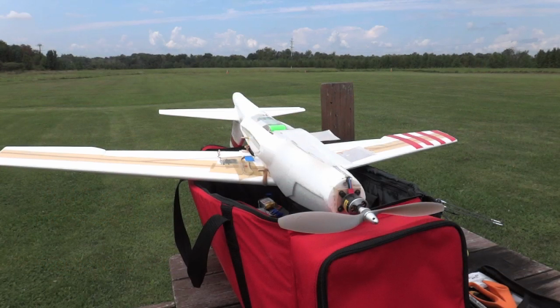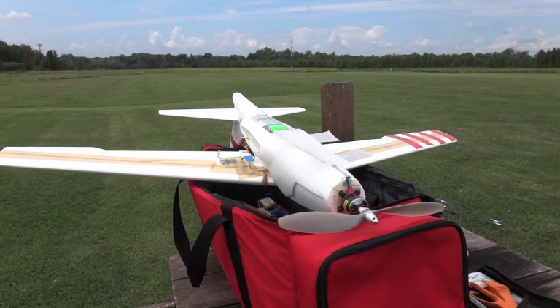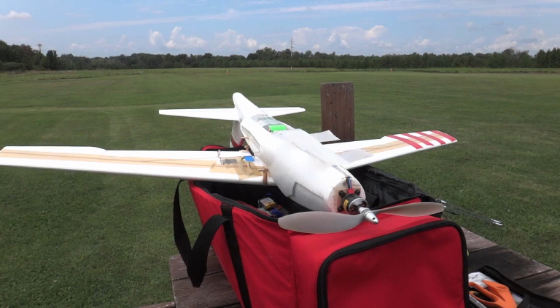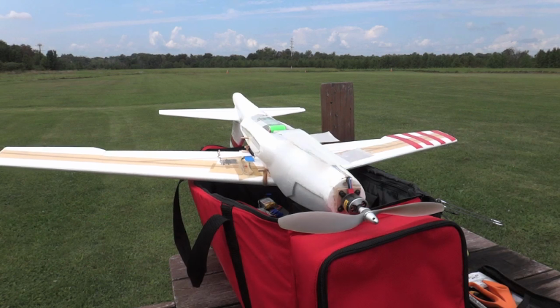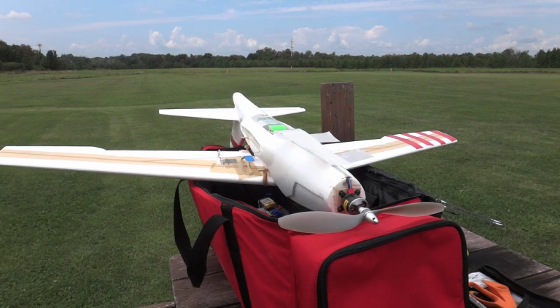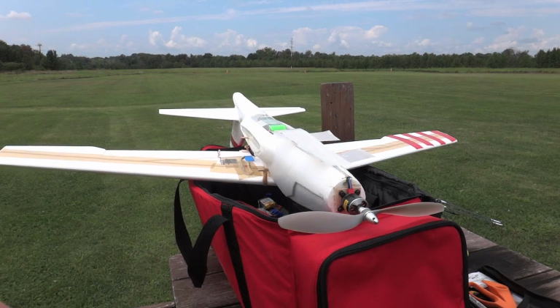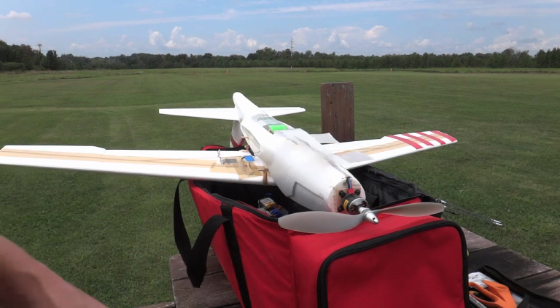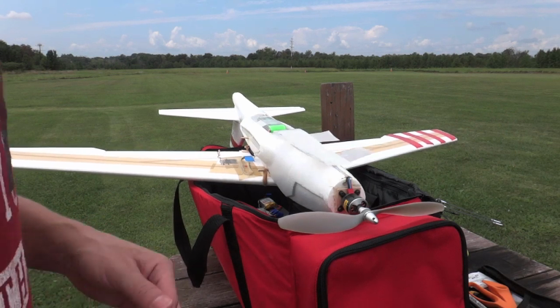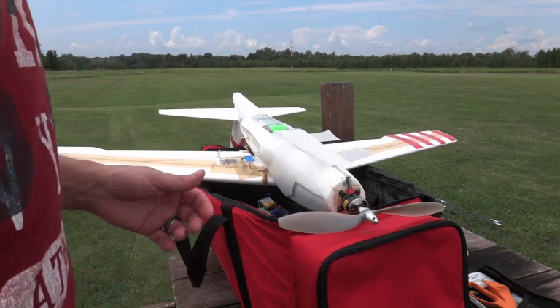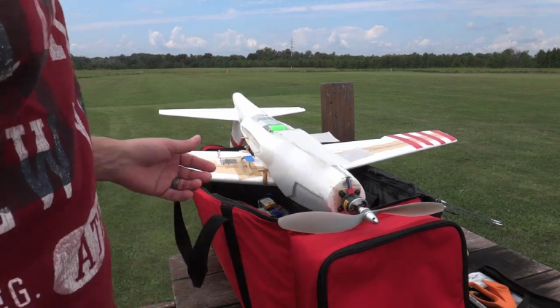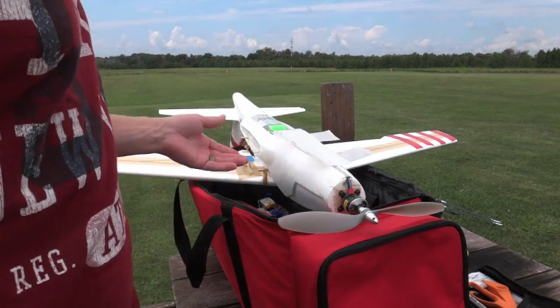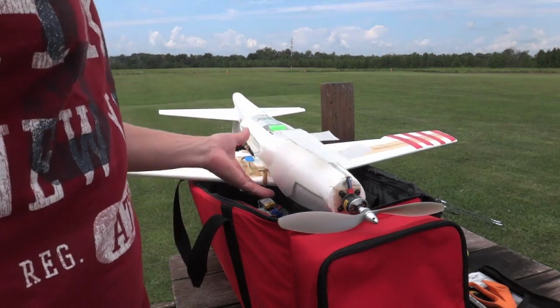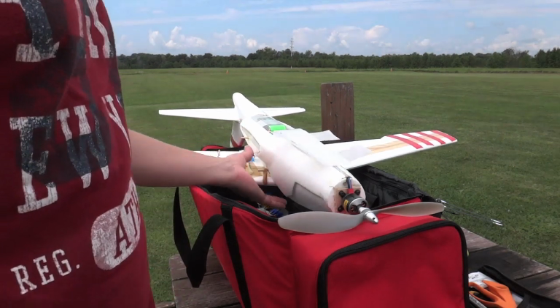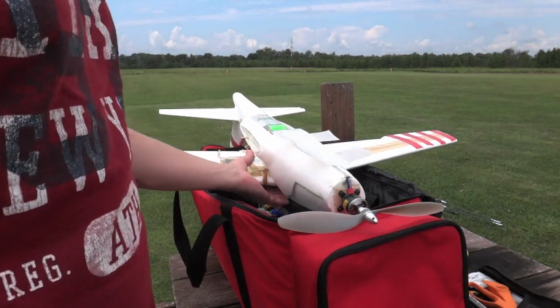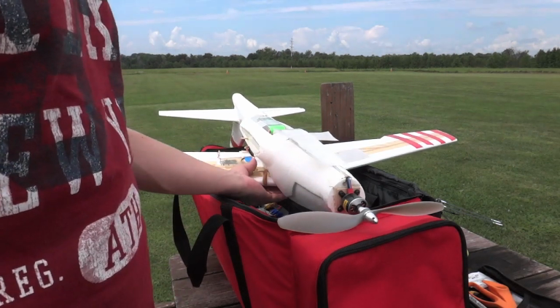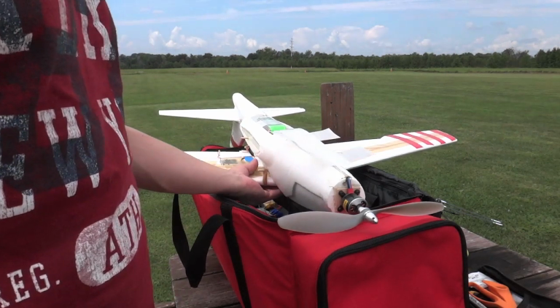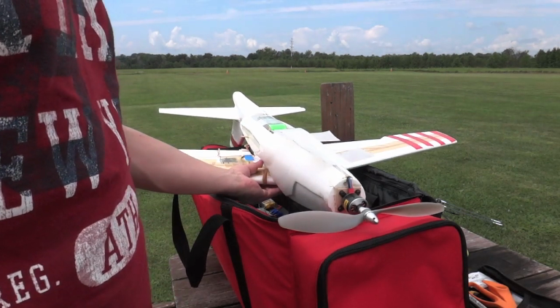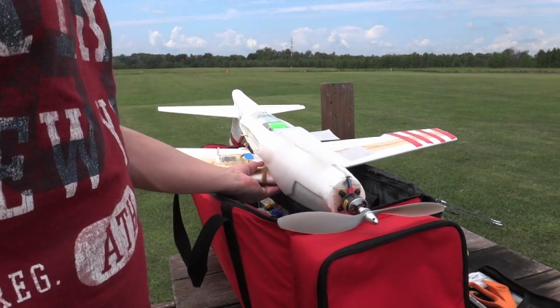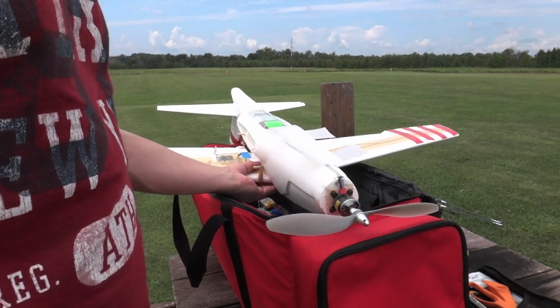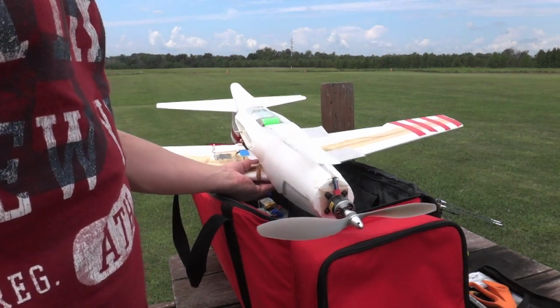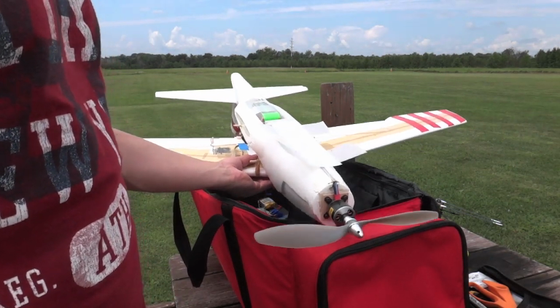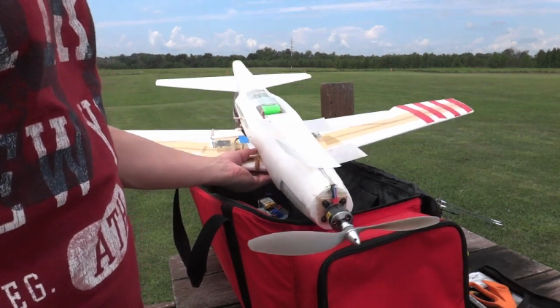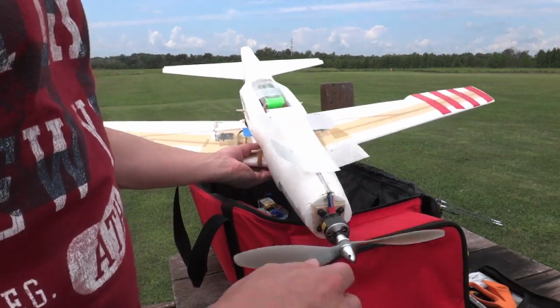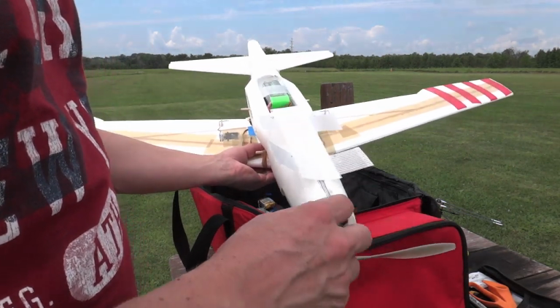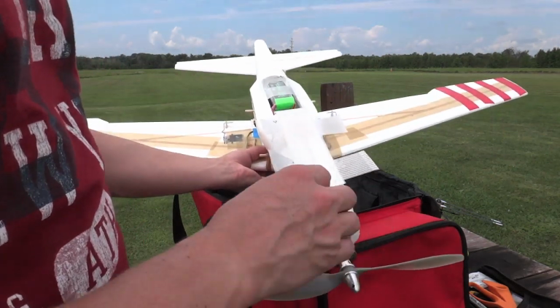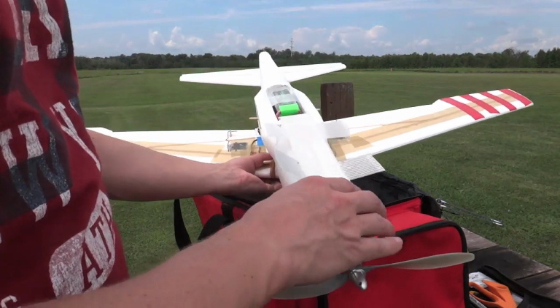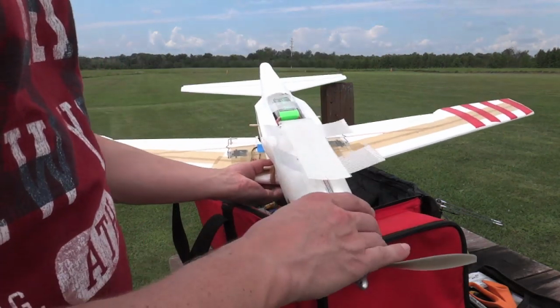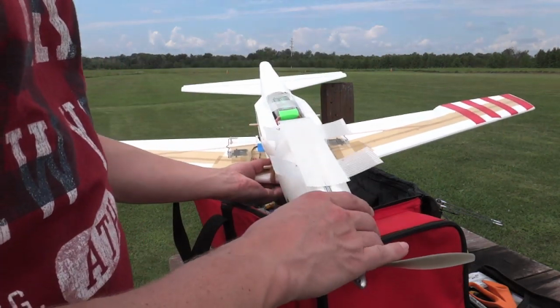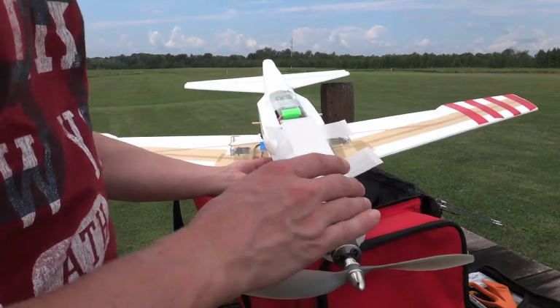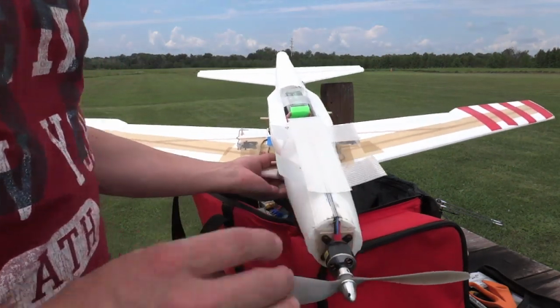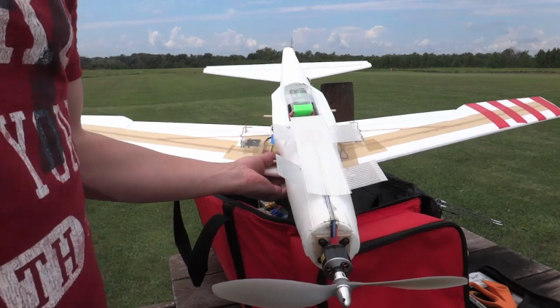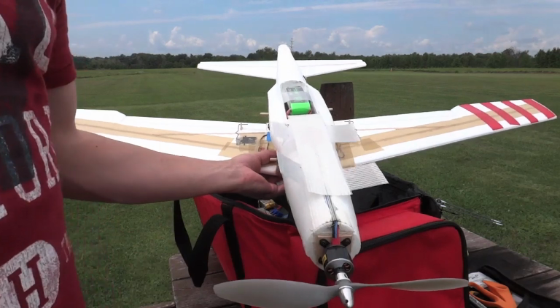I just wanted to do a quick overview on the plane before I put it up in the air, just to give you an idea of how it's all set up and put together.